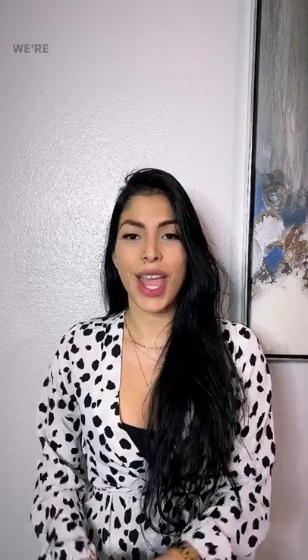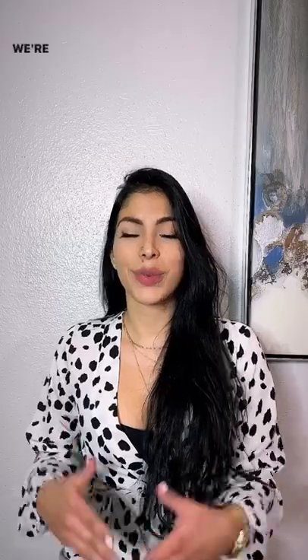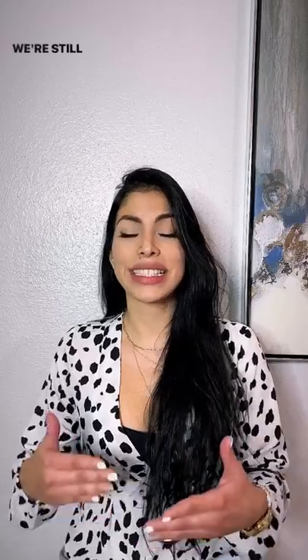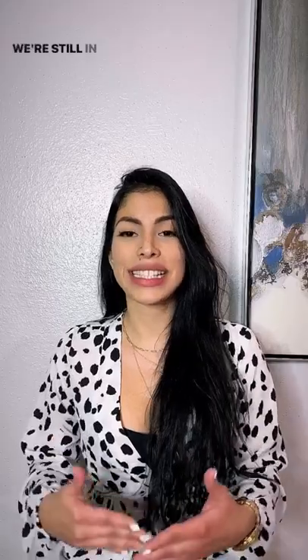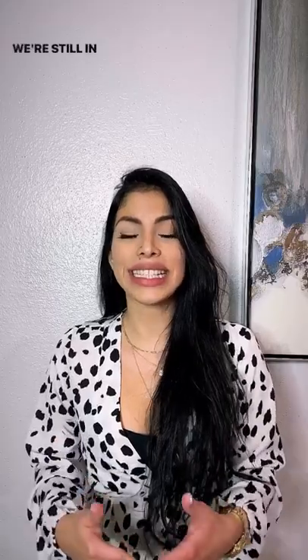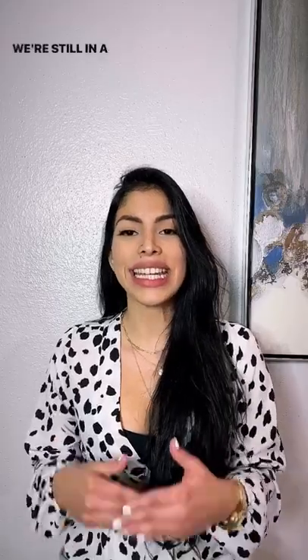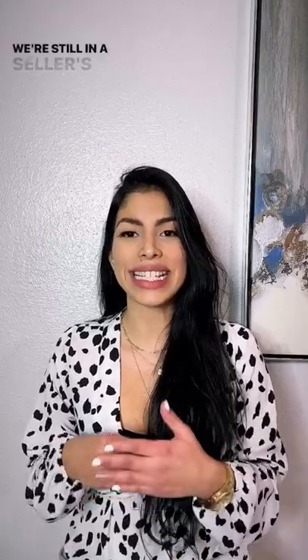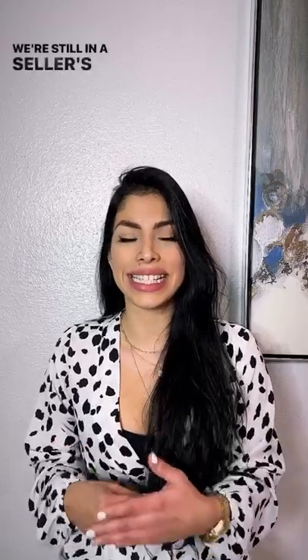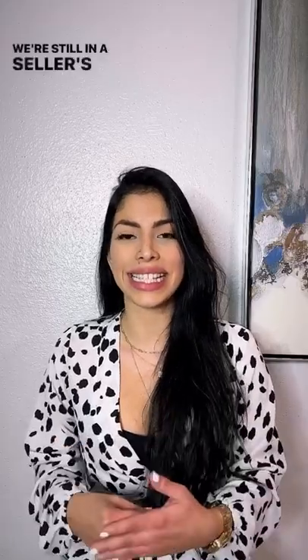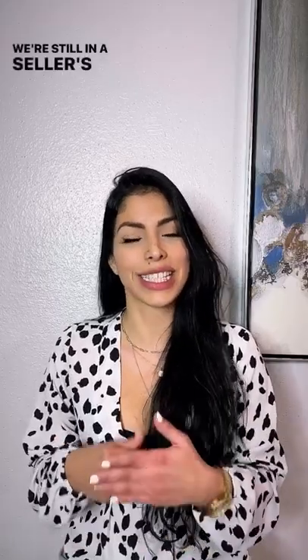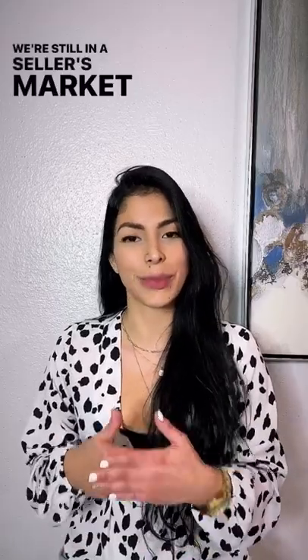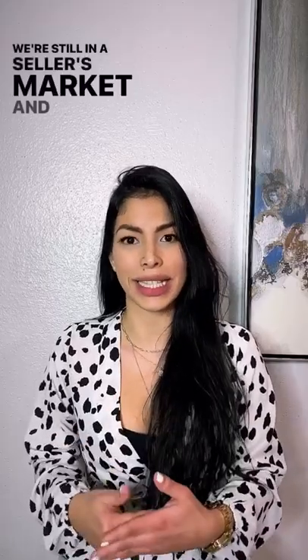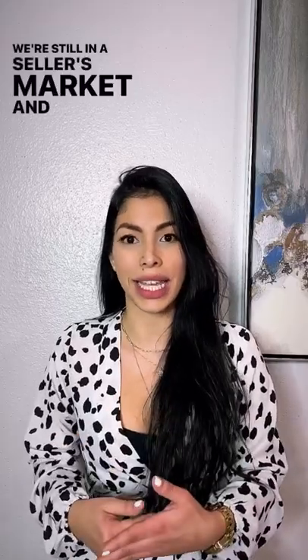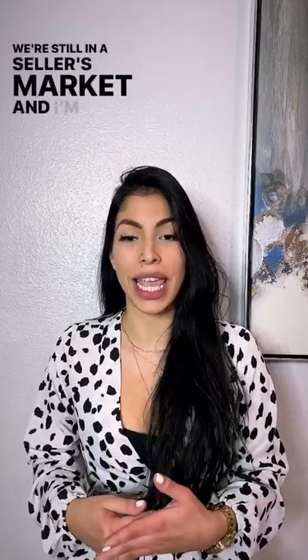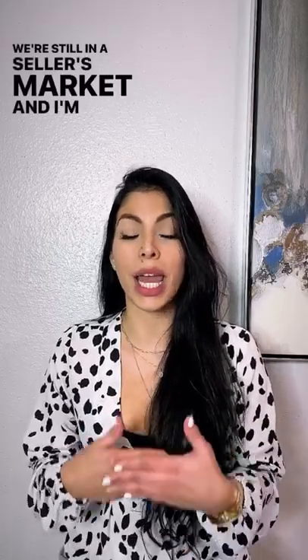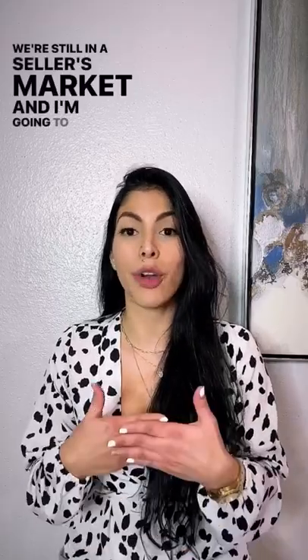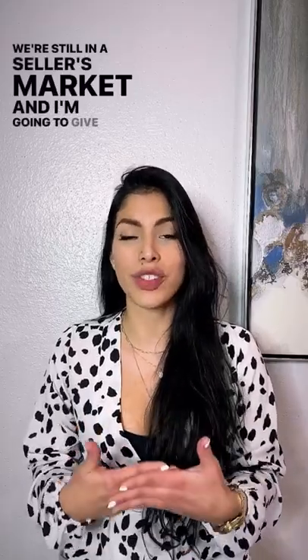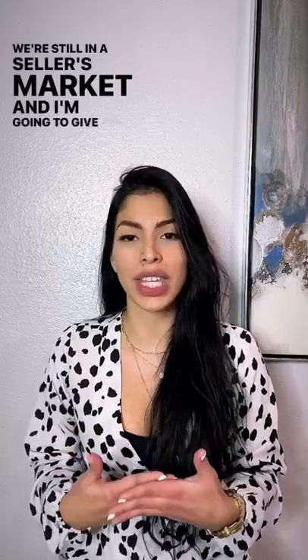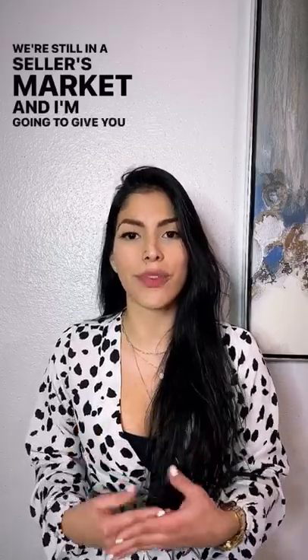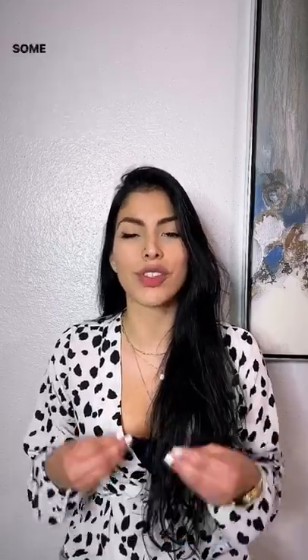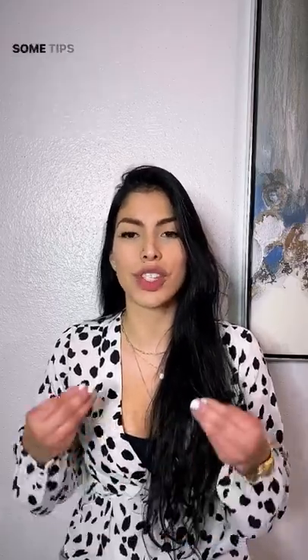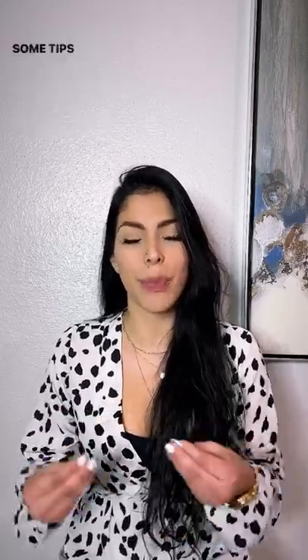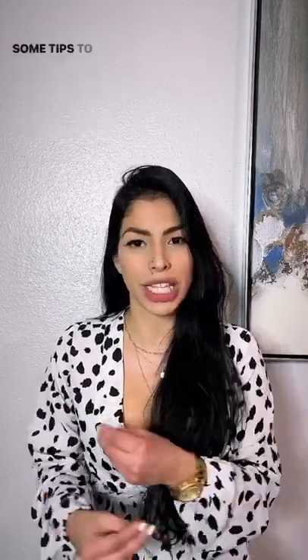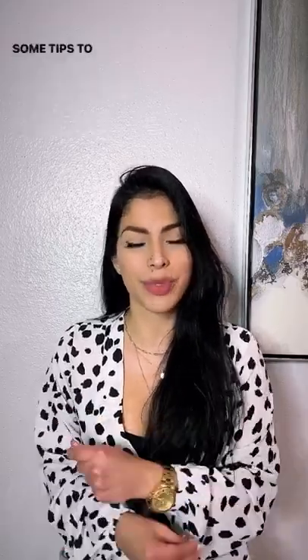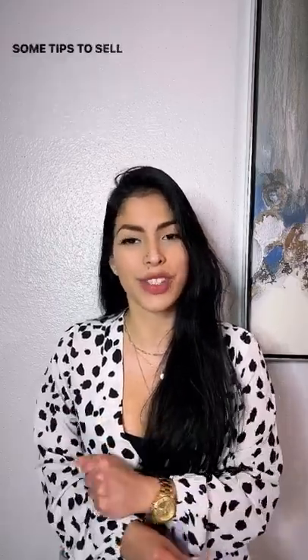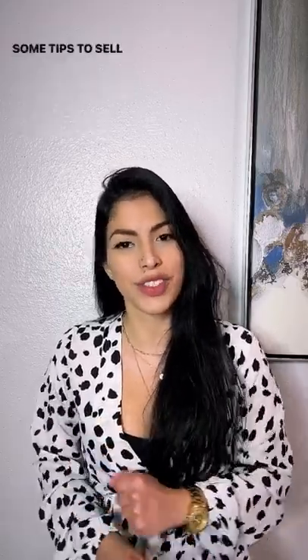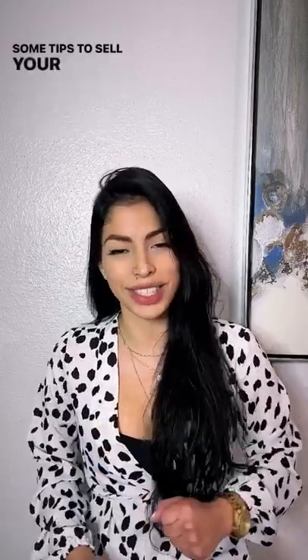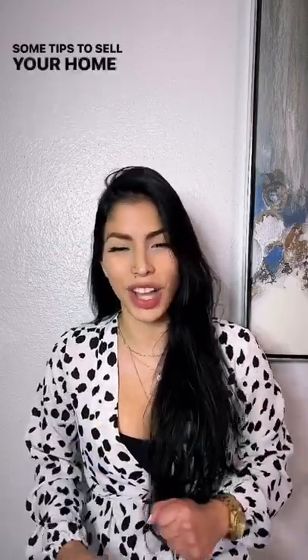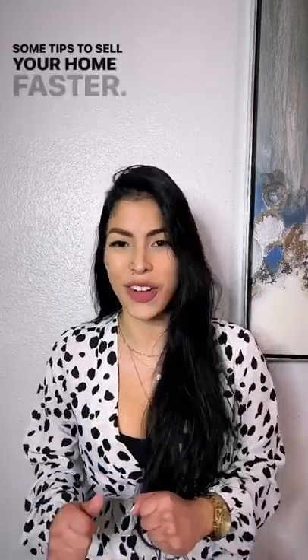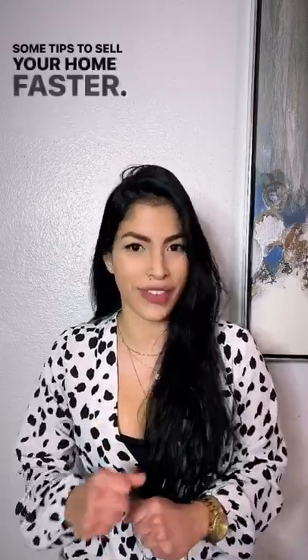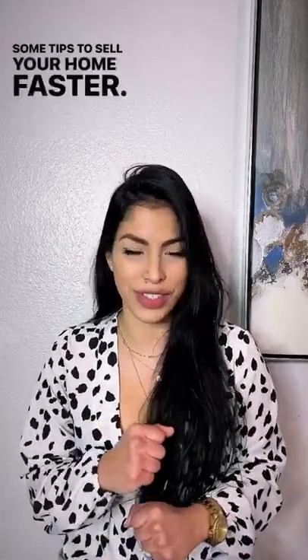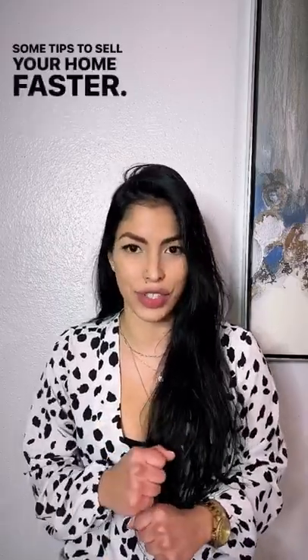We're still in a seller's market and I'm going to give you some tips to sell your home faster.